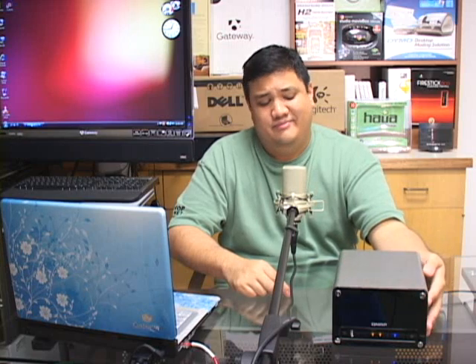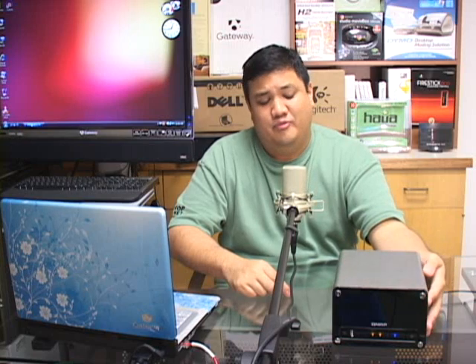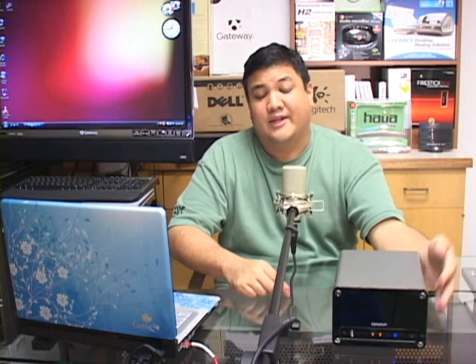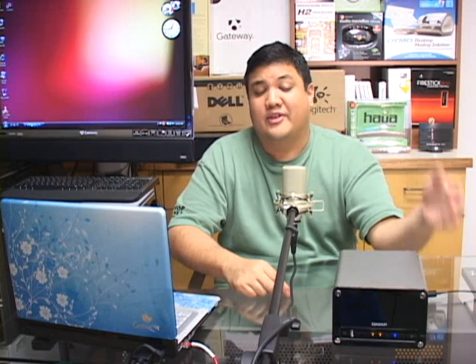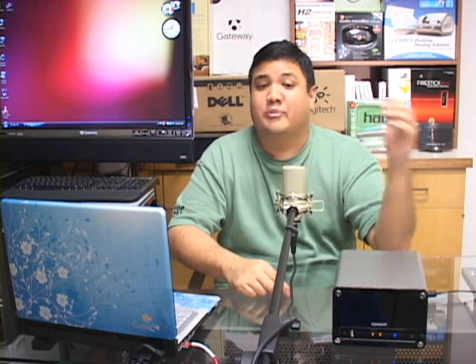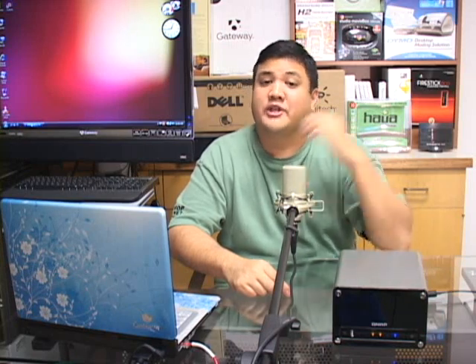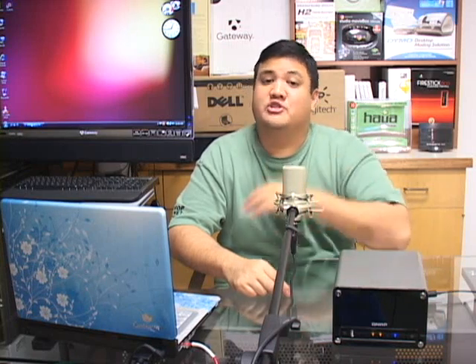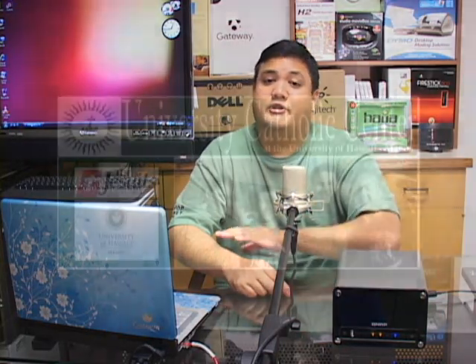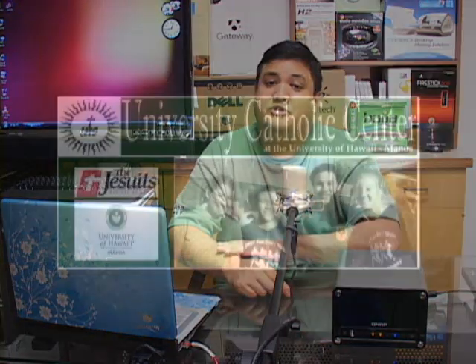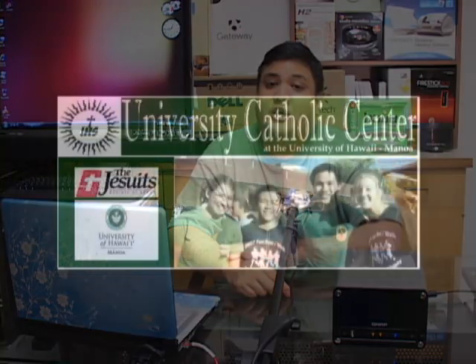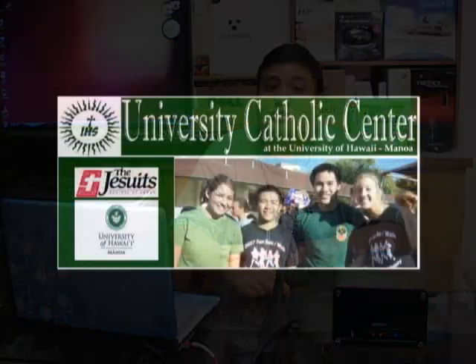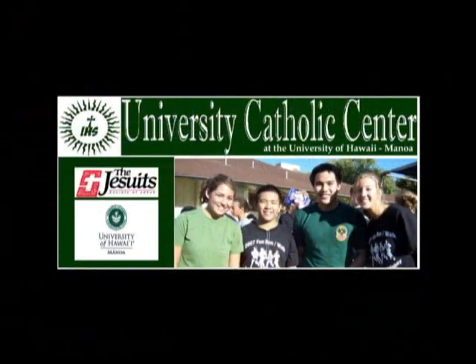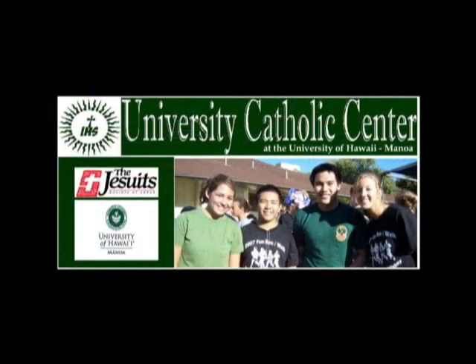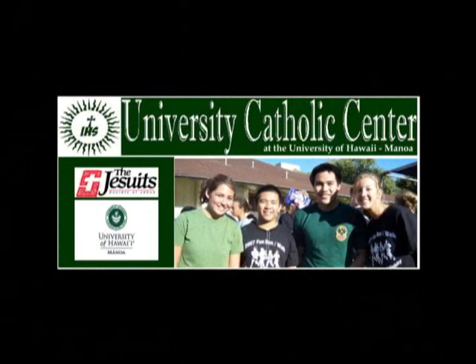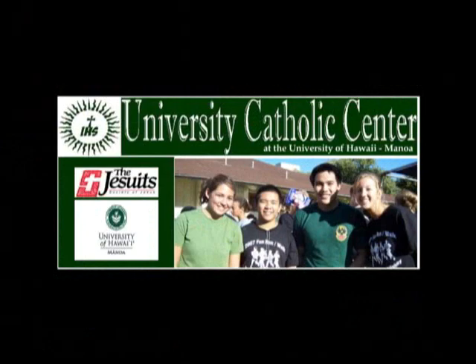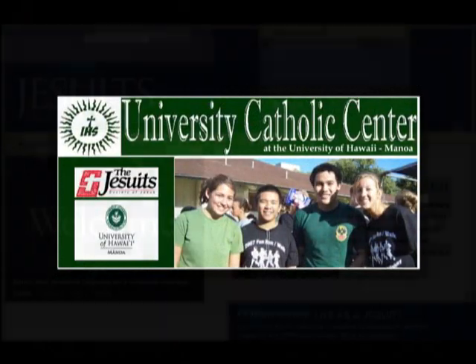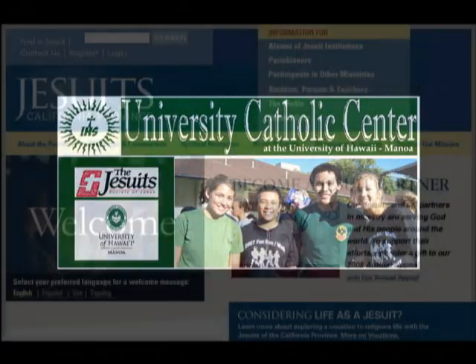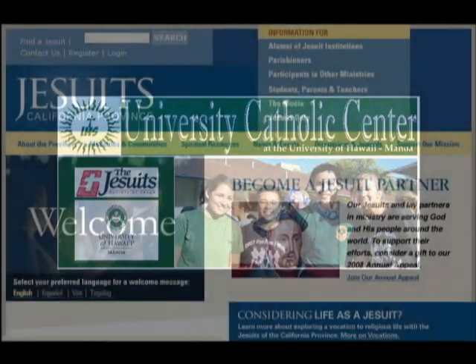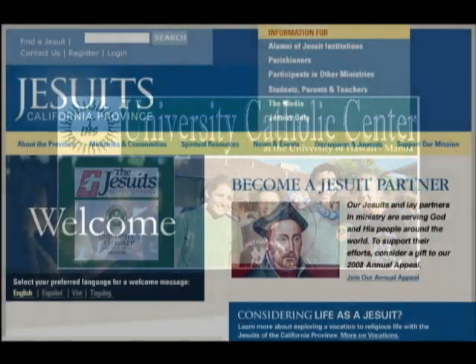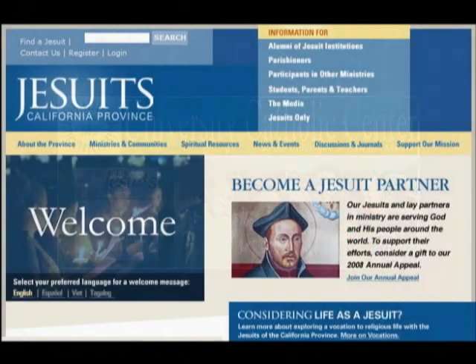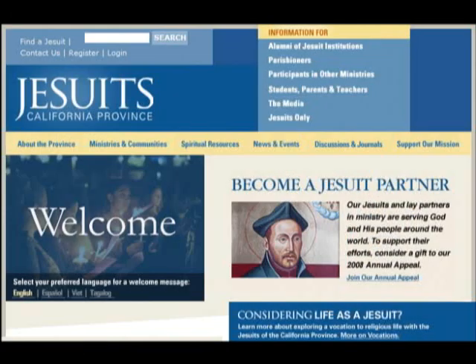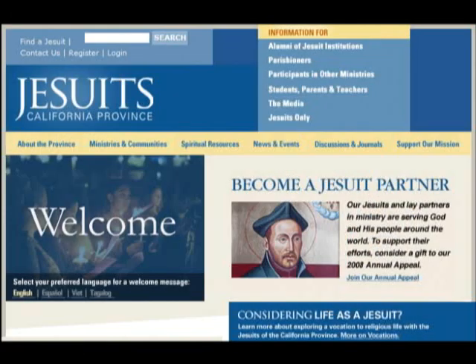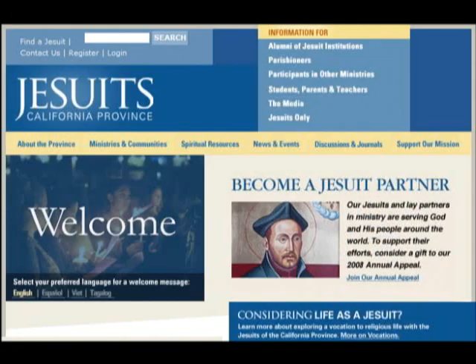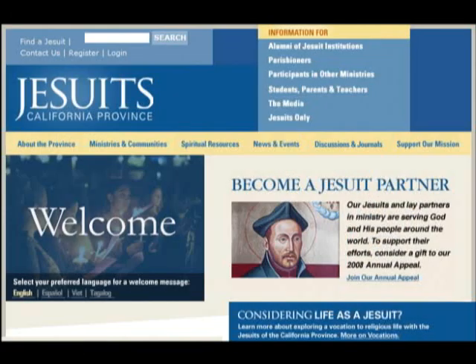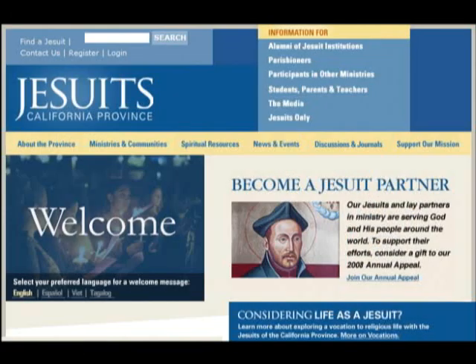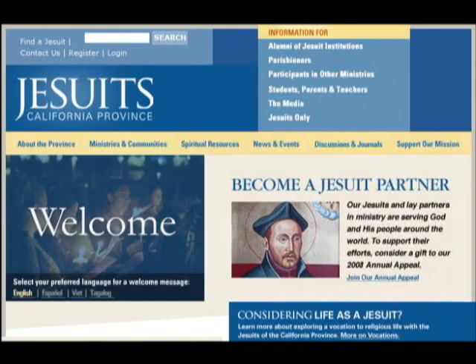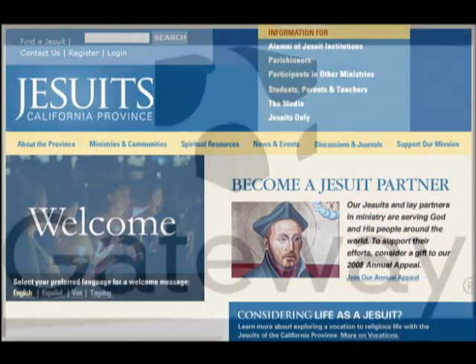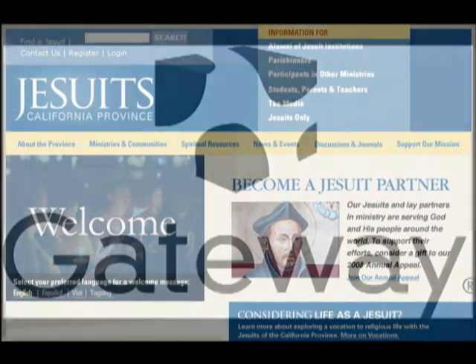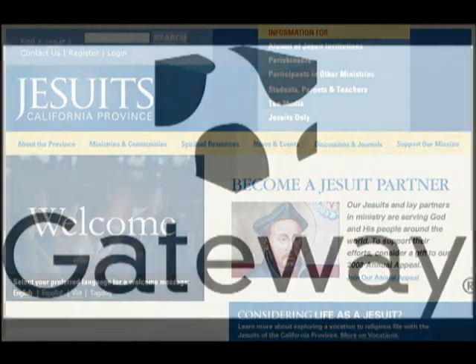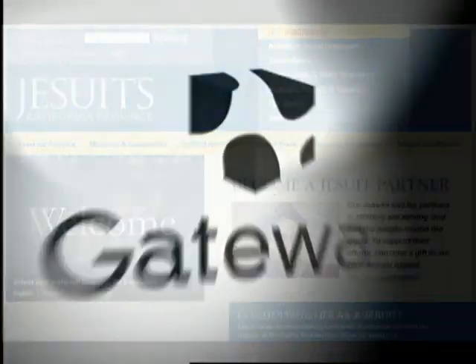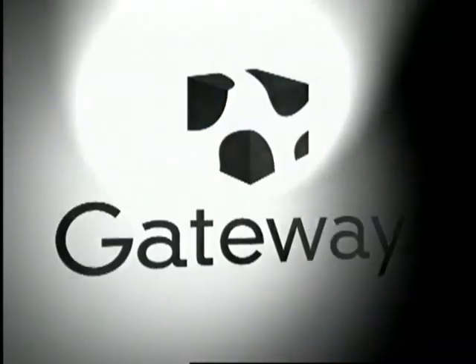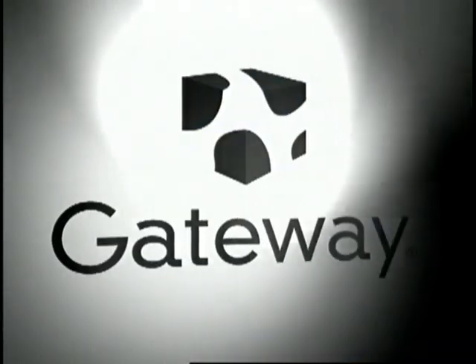We'd like to thank our production sponsors: the University Catholic Center, the California Province of the Society of Jesus, and Gateway.